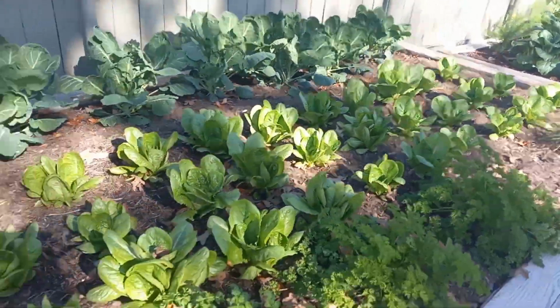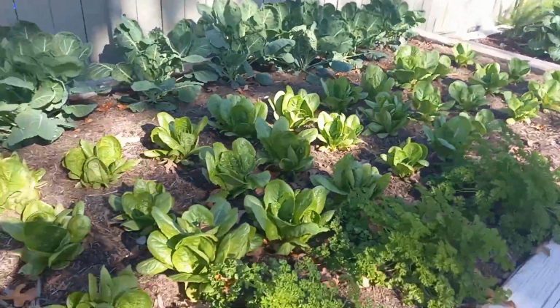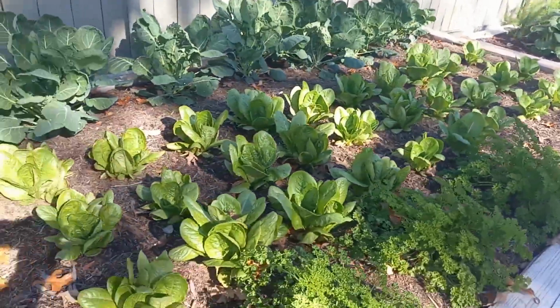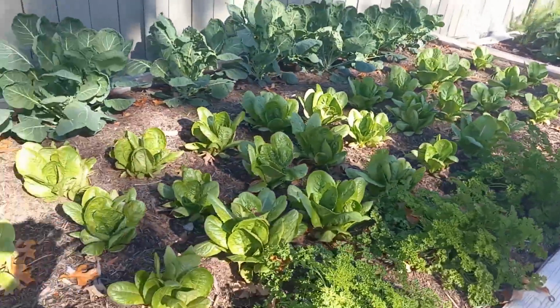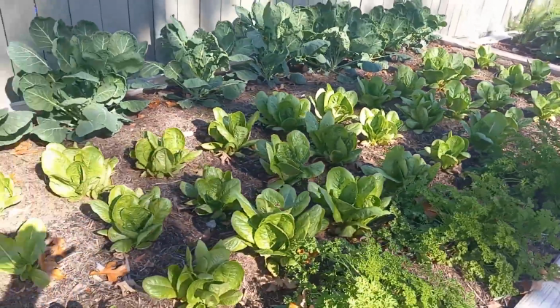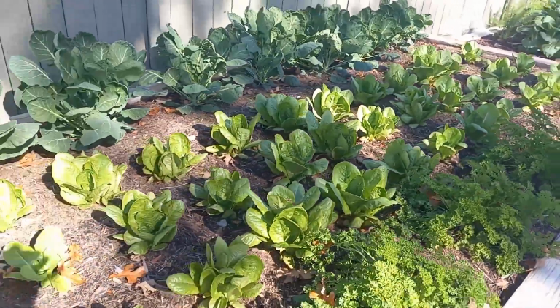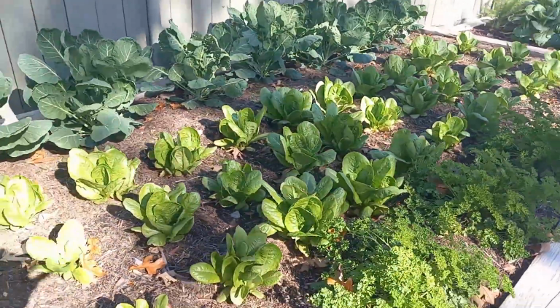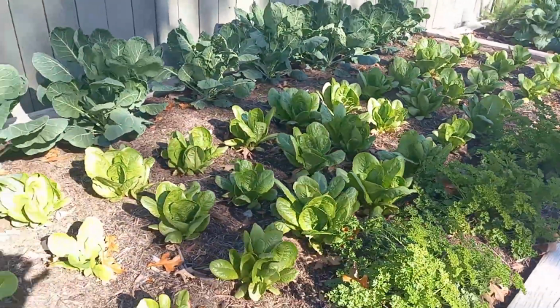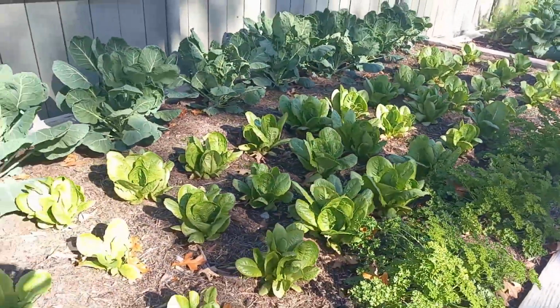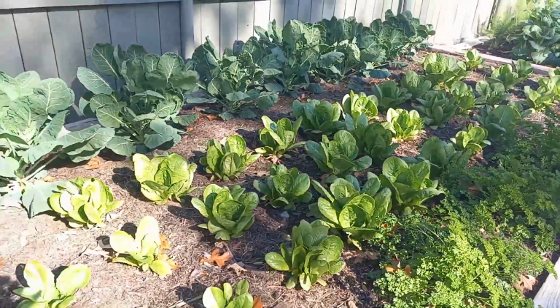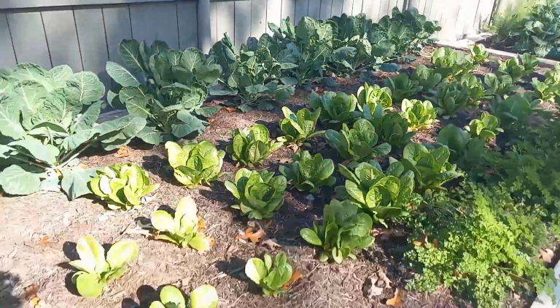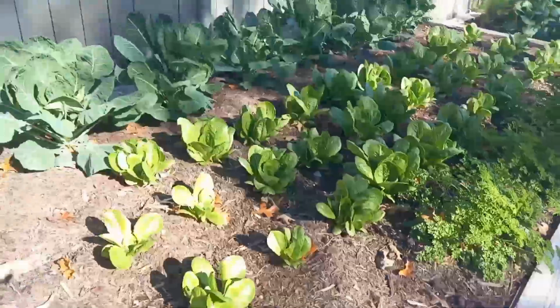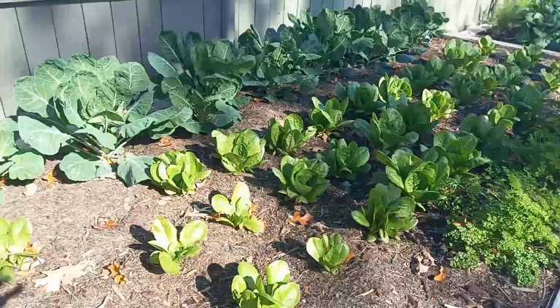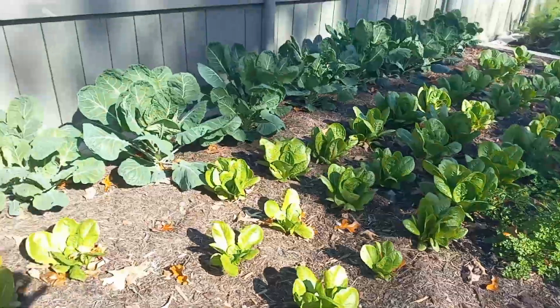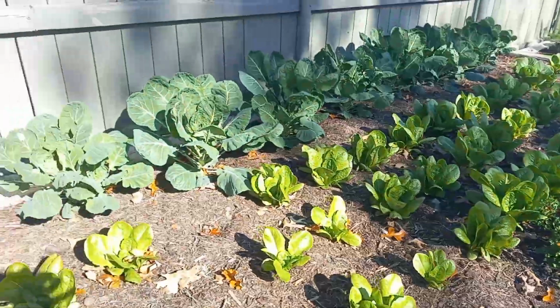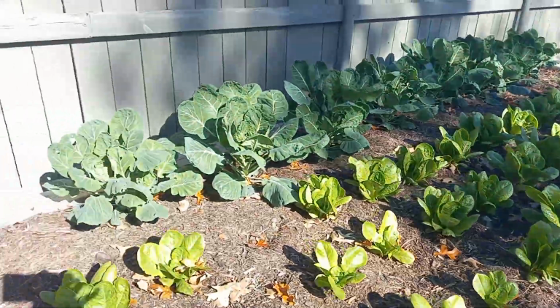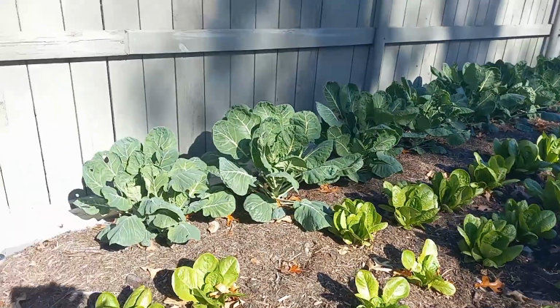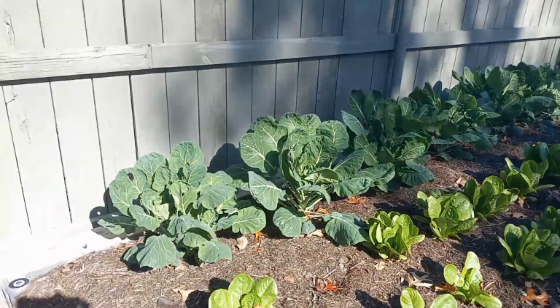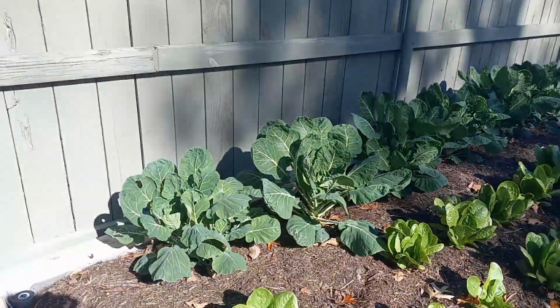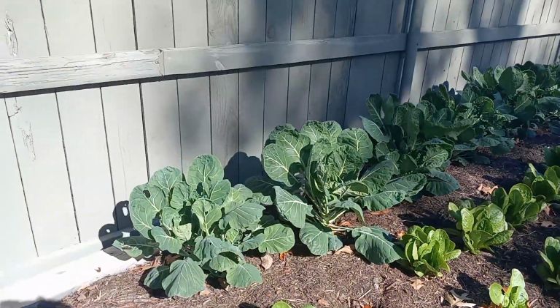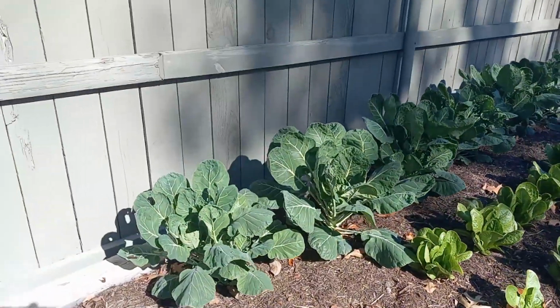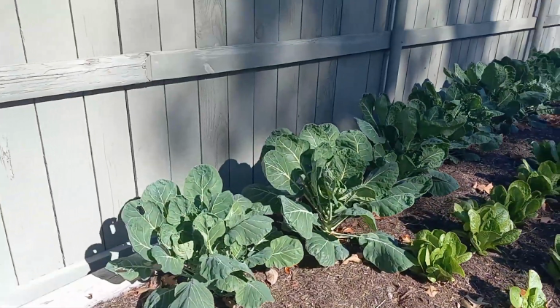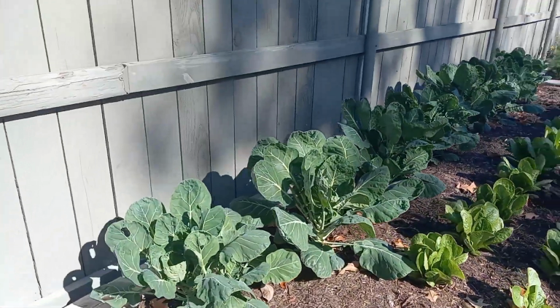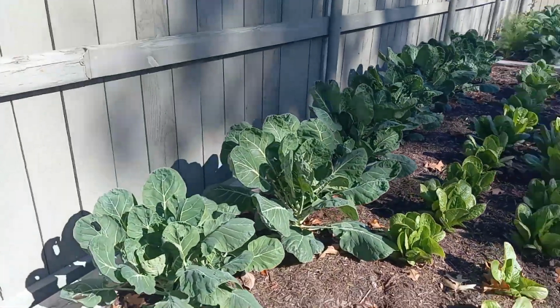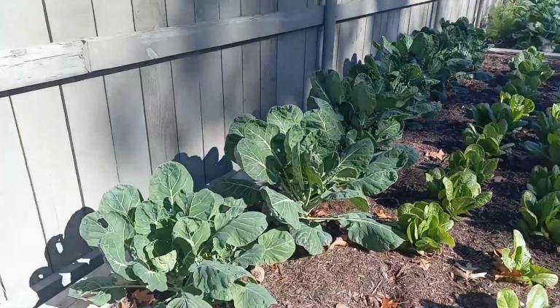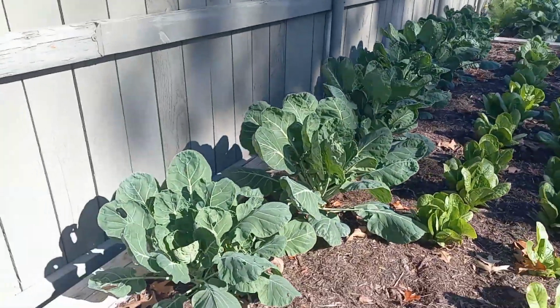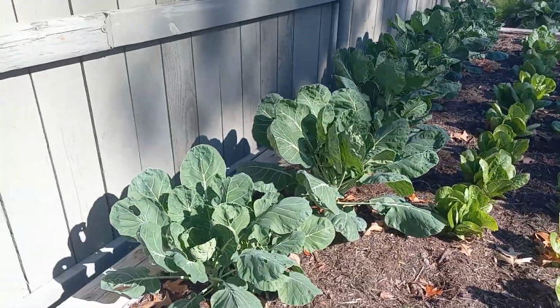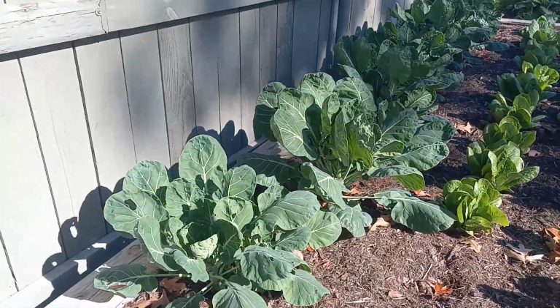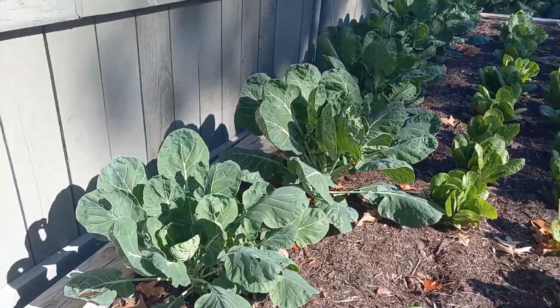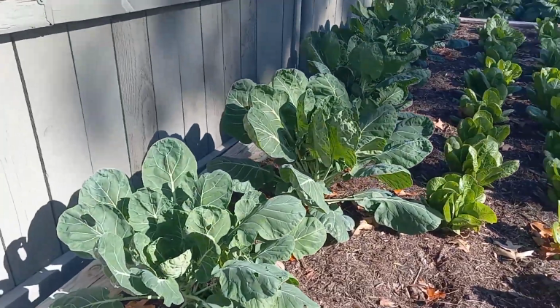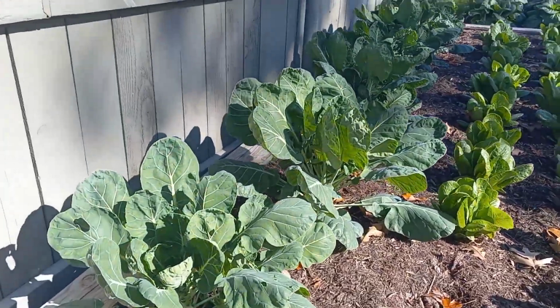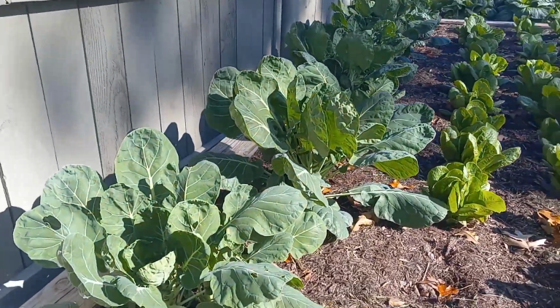Then we've got a whole middle row of romaine right here — that romaine is just looking amazing too. And then this back row is all brussel sprouts.